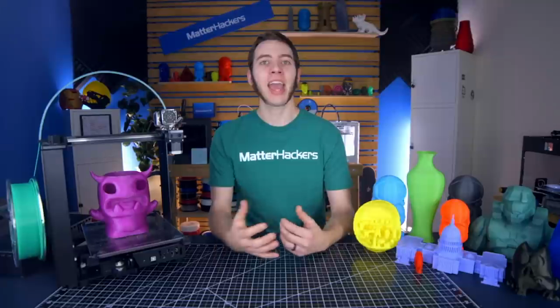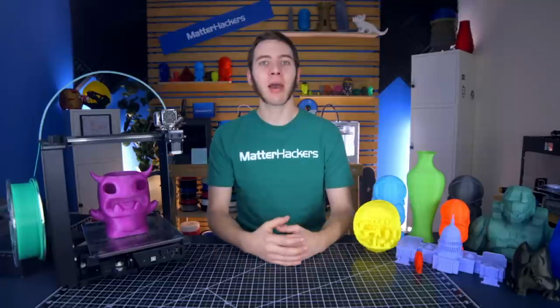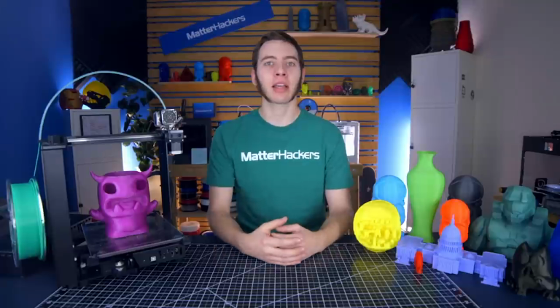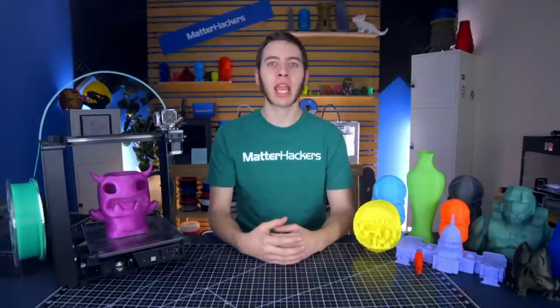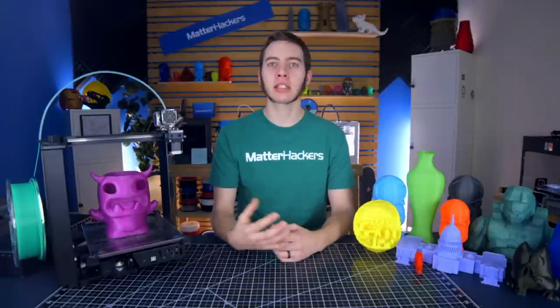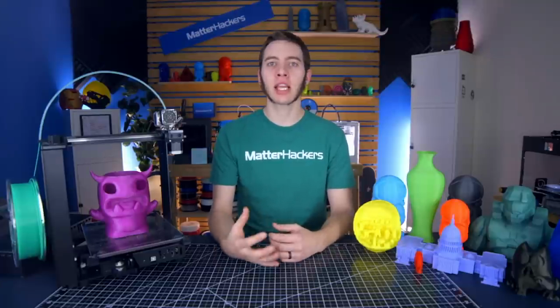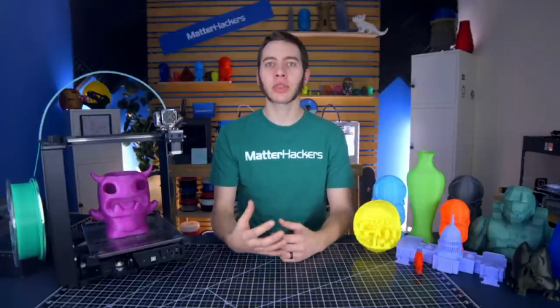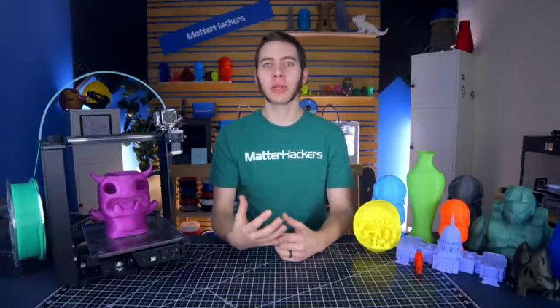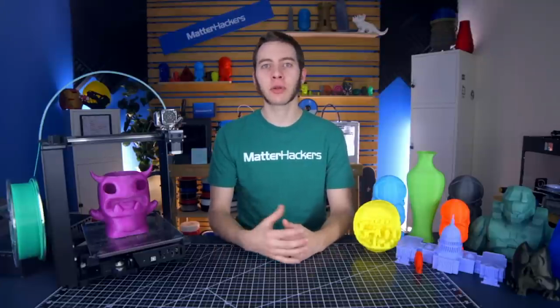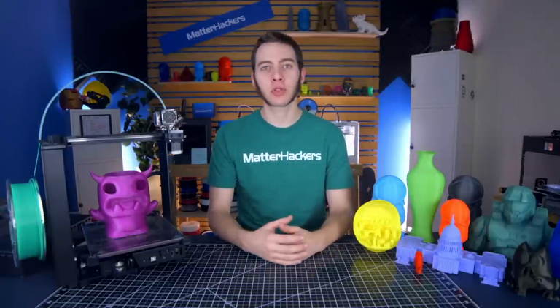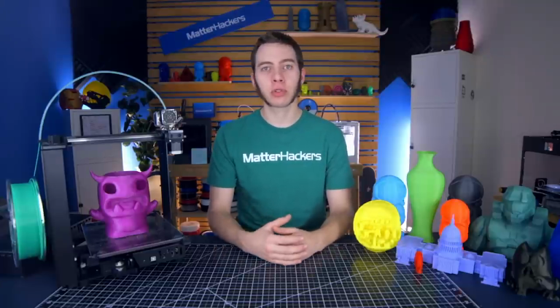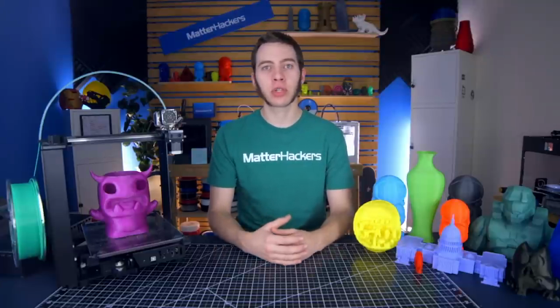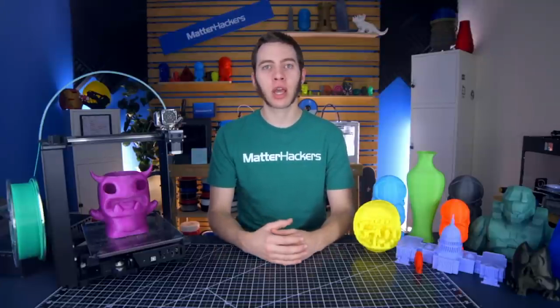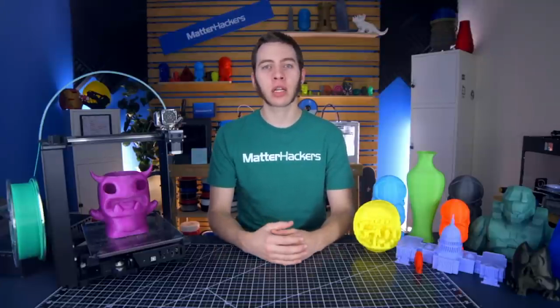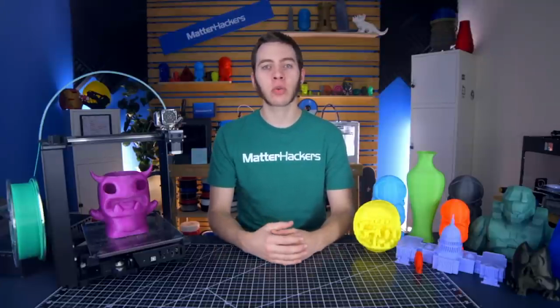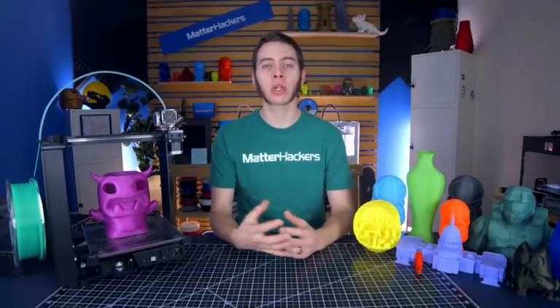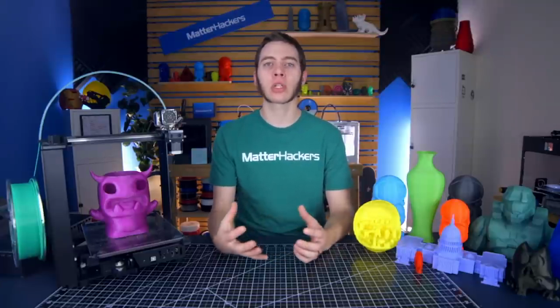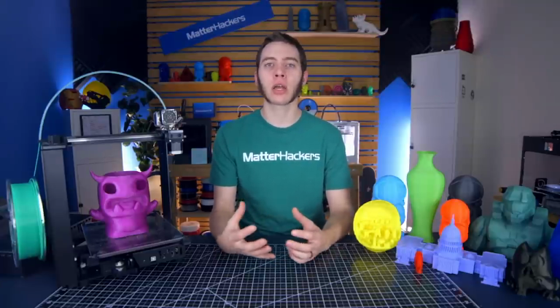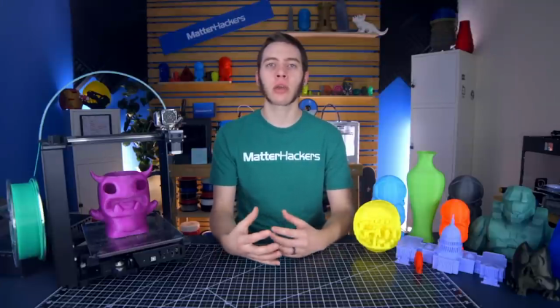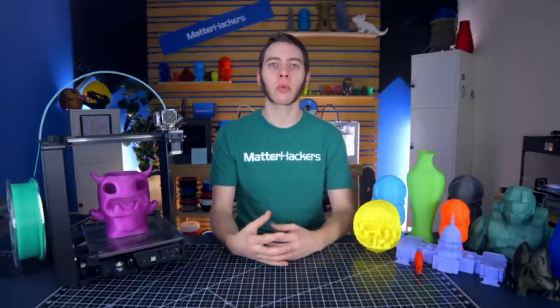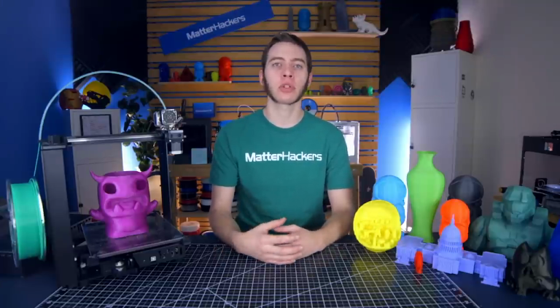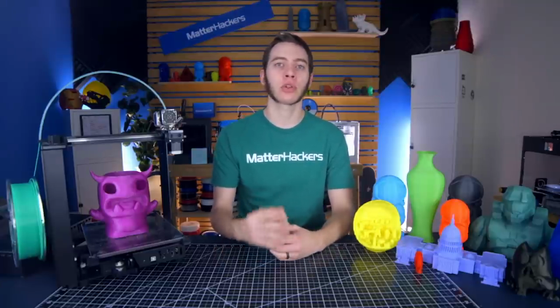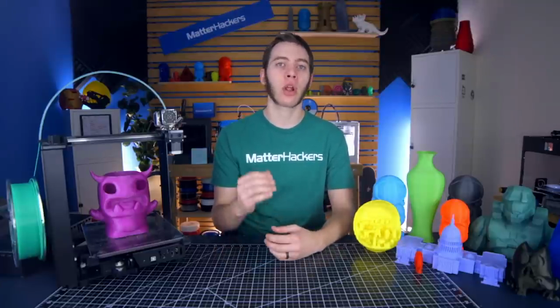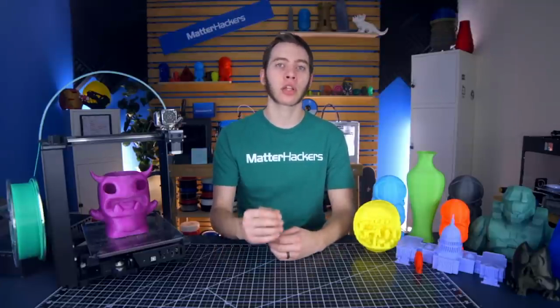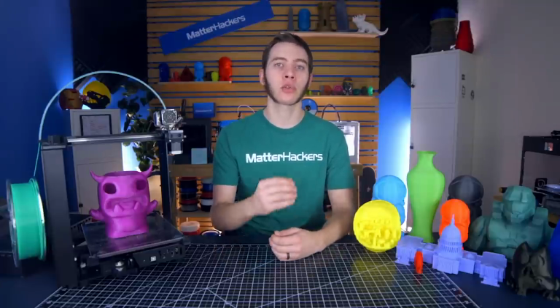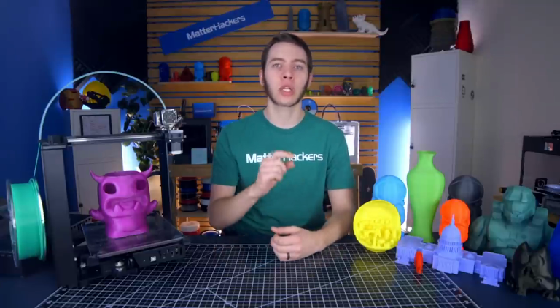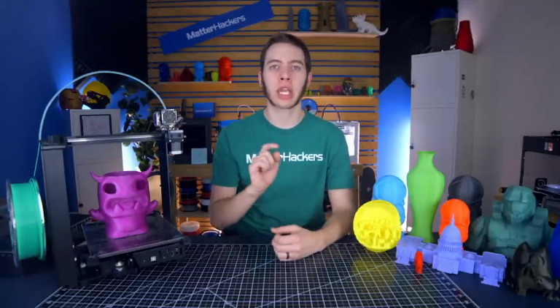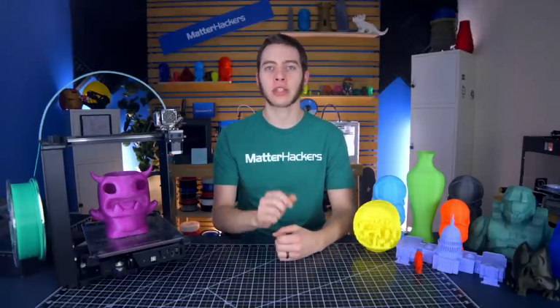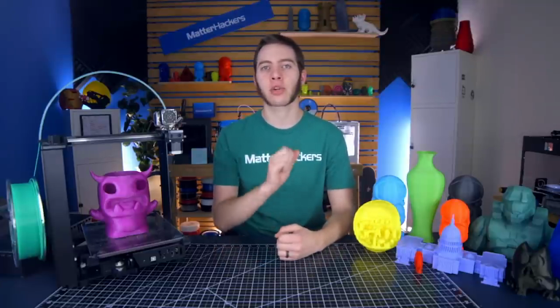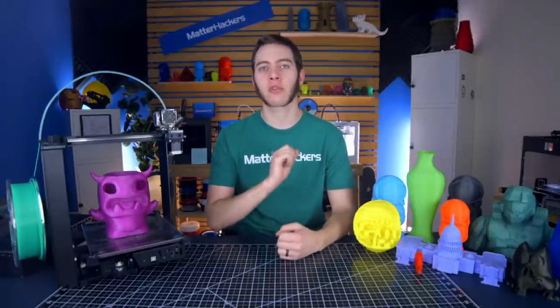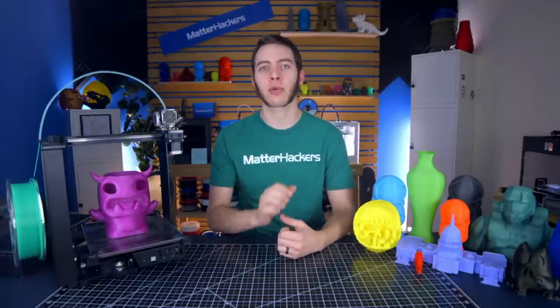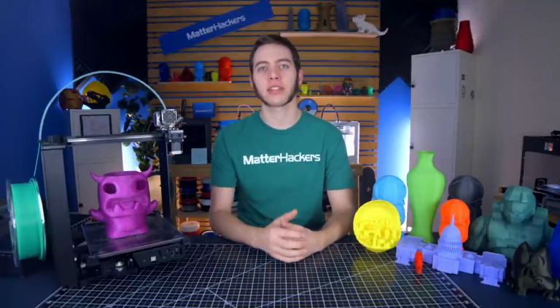Hey, I'm Alec, and today on 3D Printer Troubleshooting Guide, we're going to talk about your printer not extruding at the start of a print.